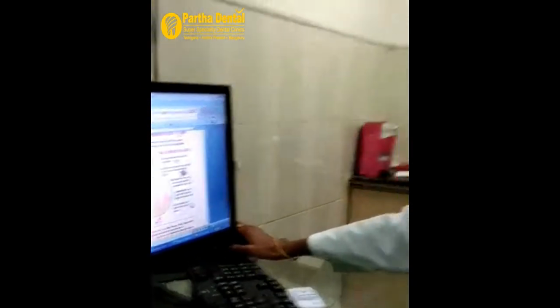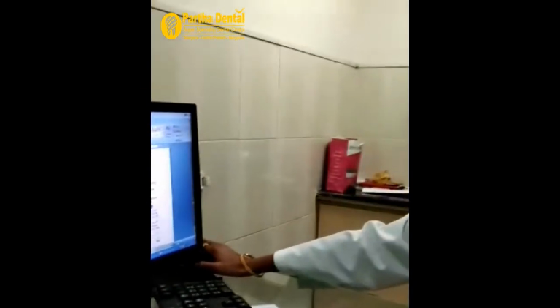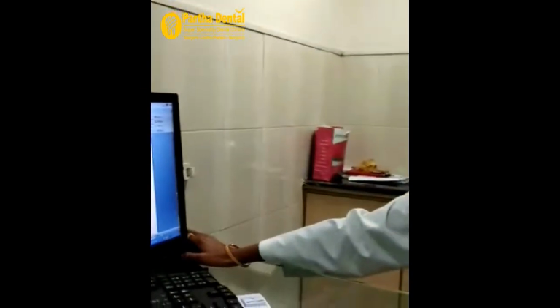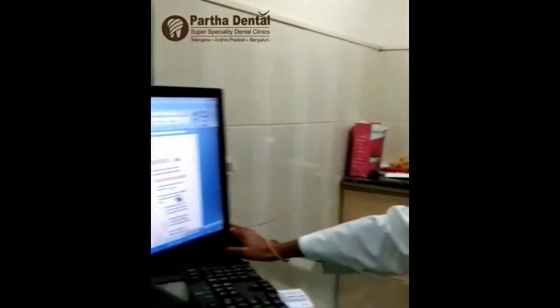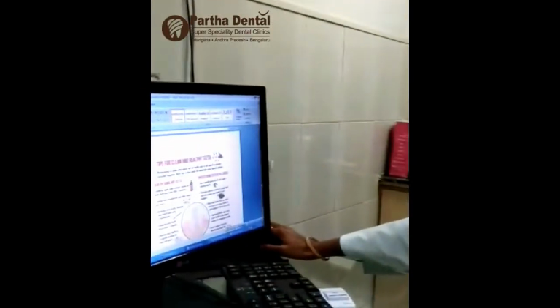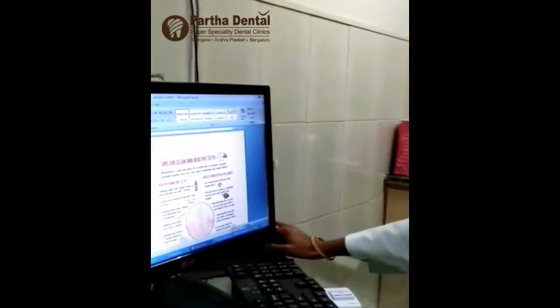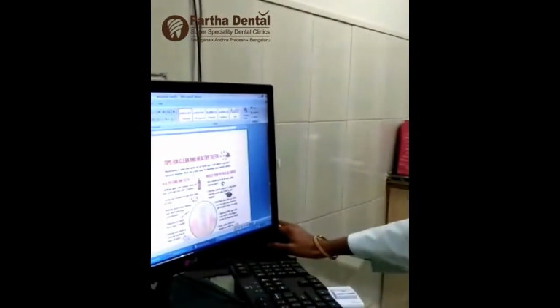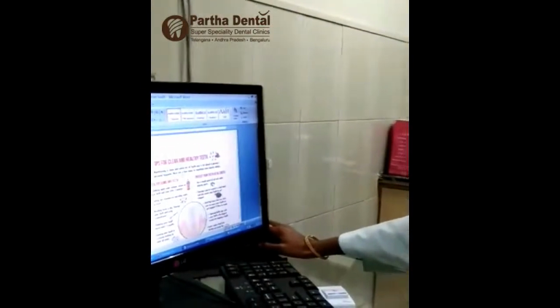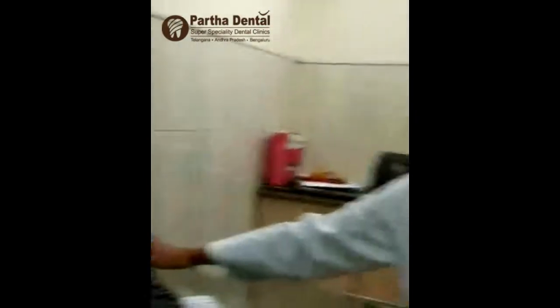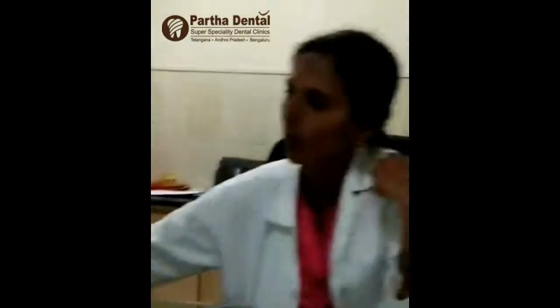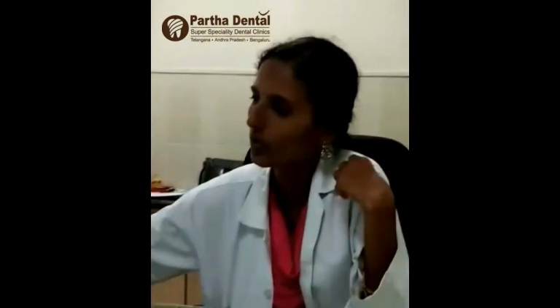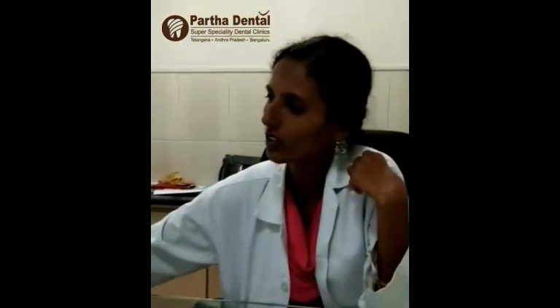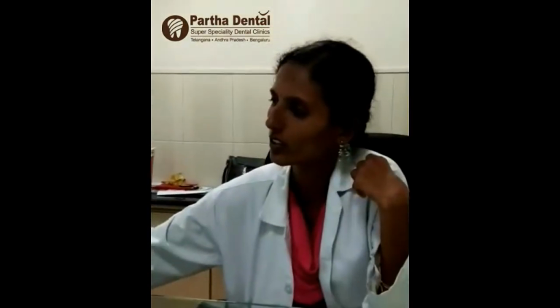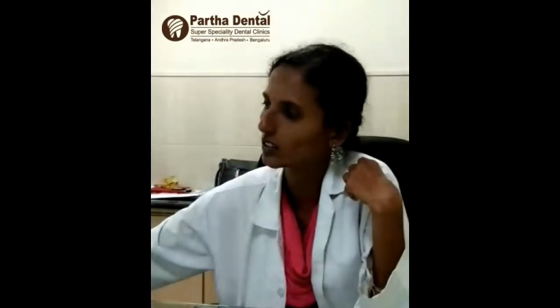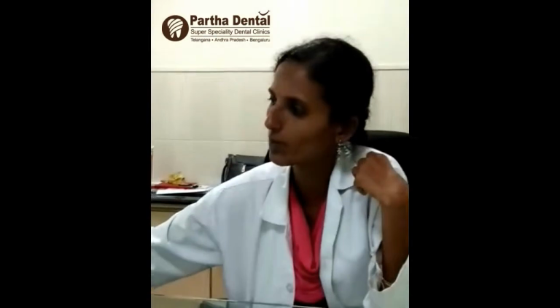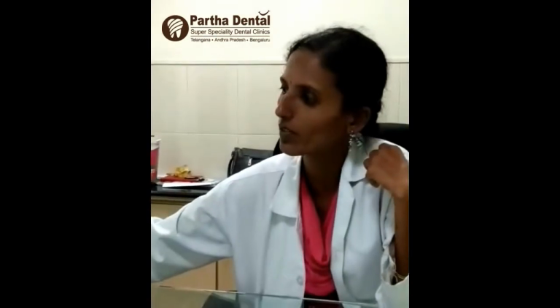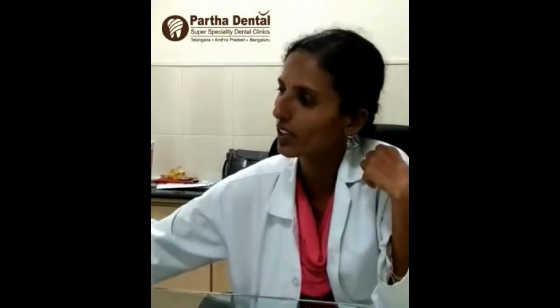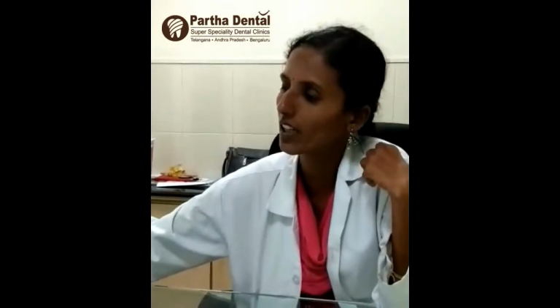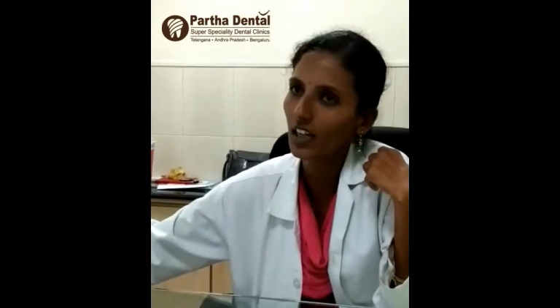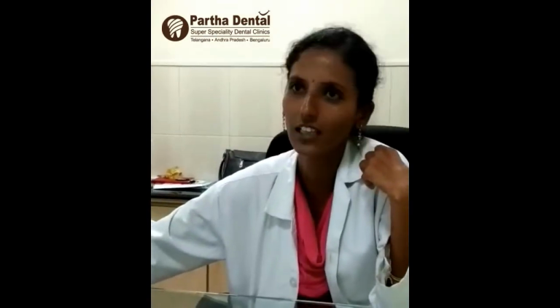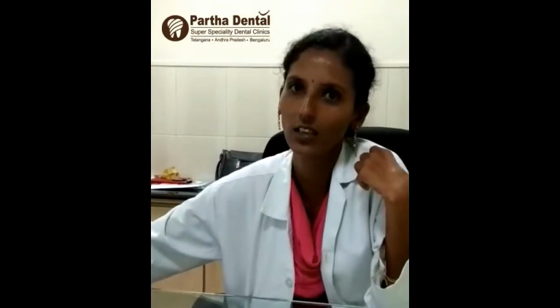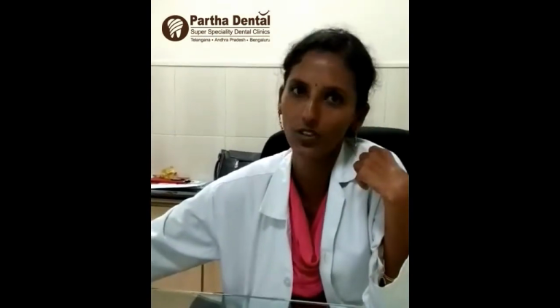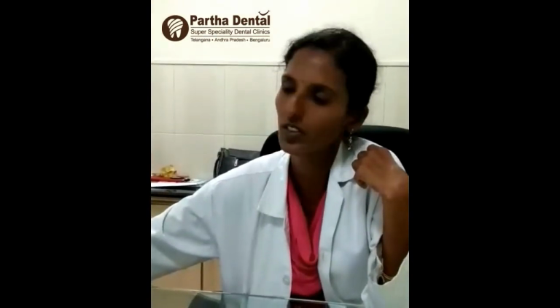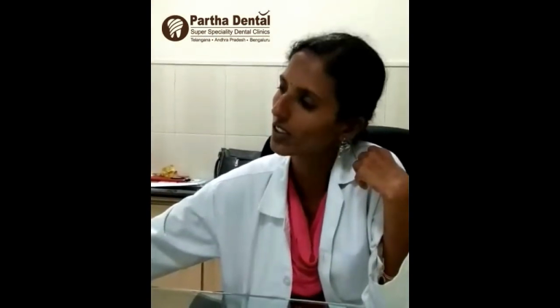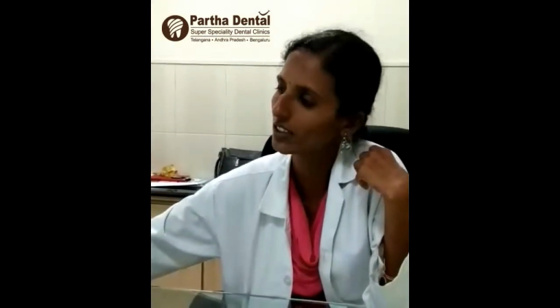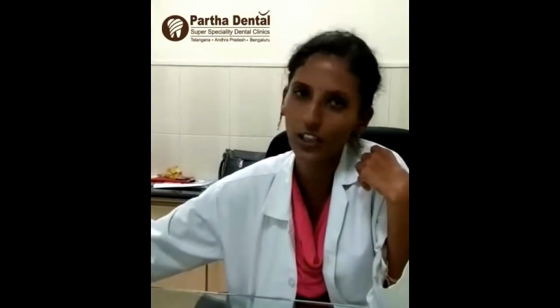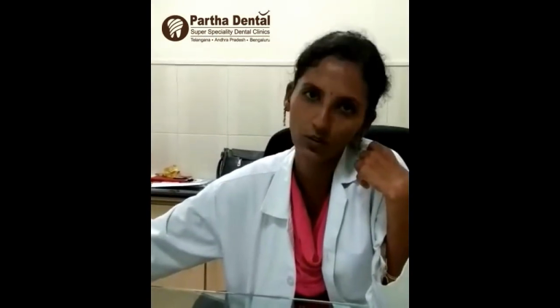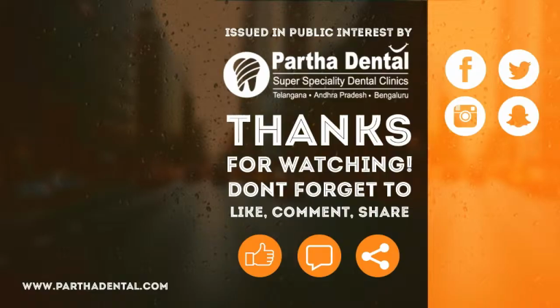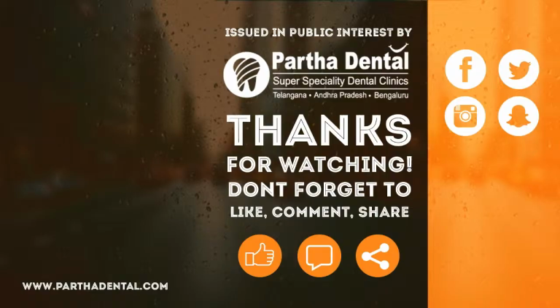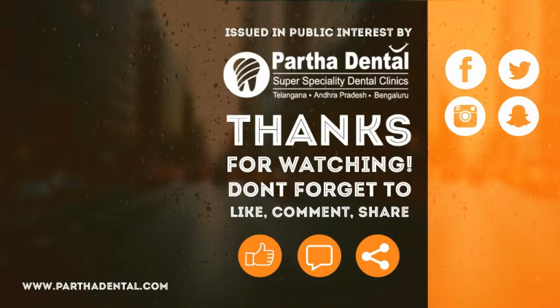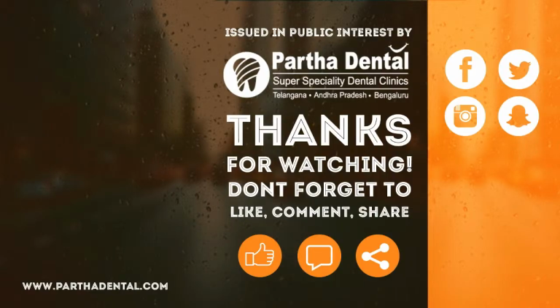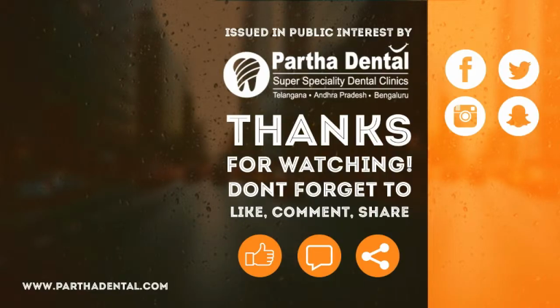This video can help you with tips for cleaning and maintaining healthy gums and teeth. Thank you.